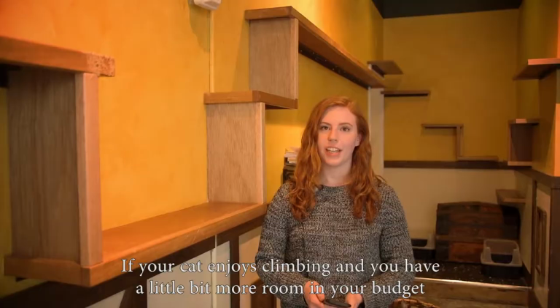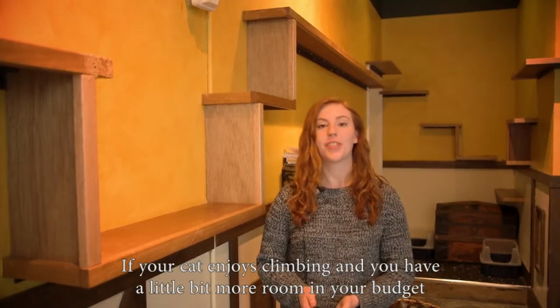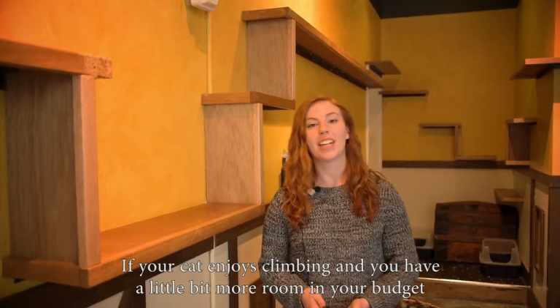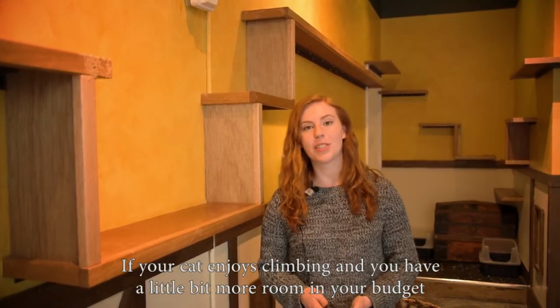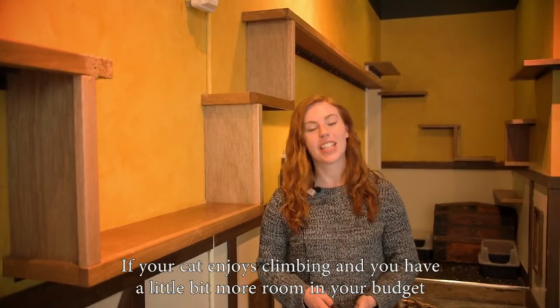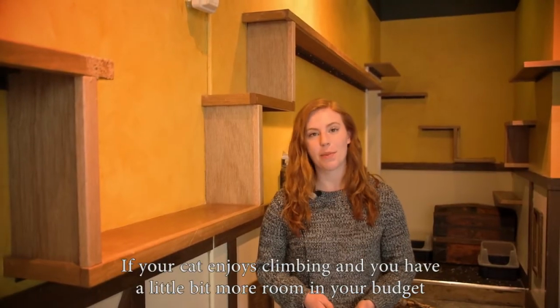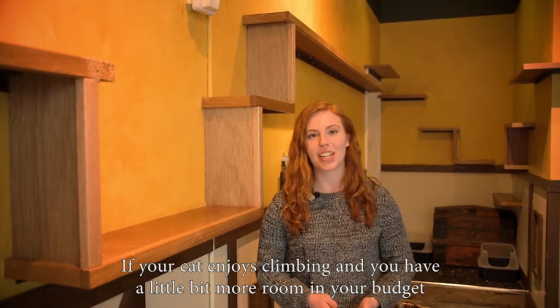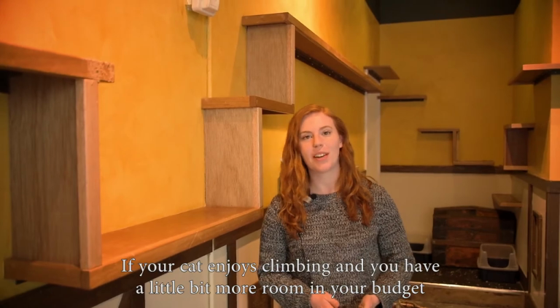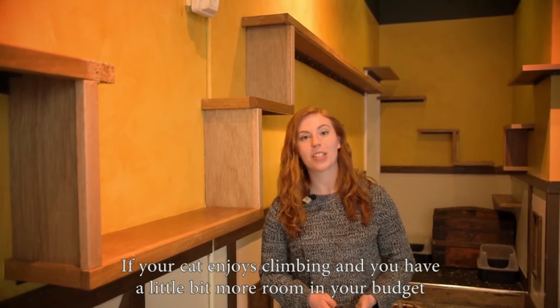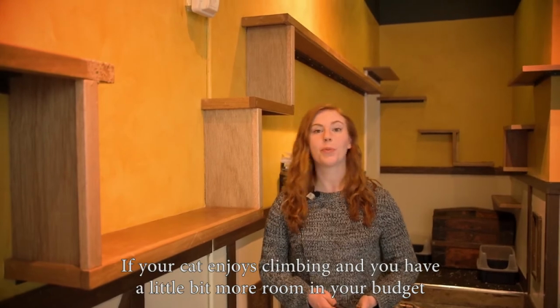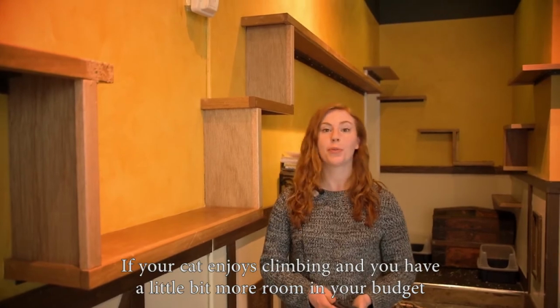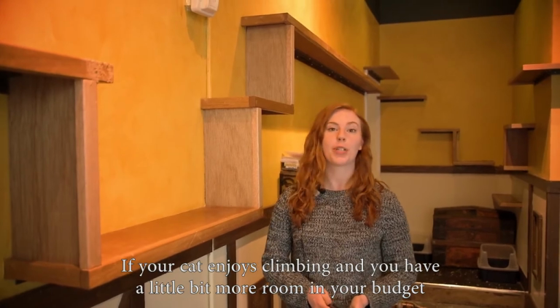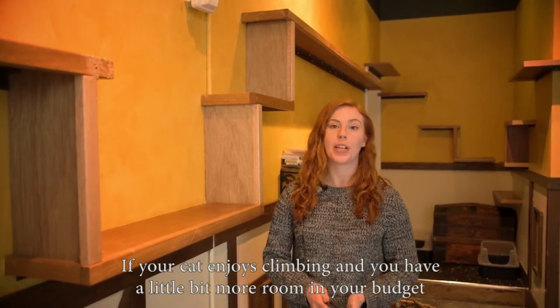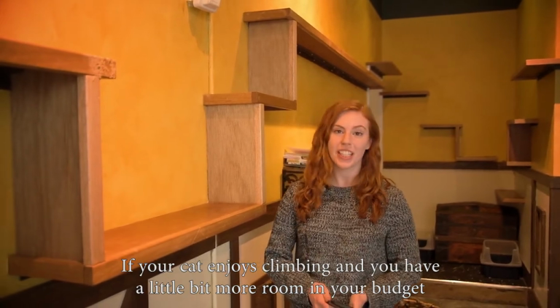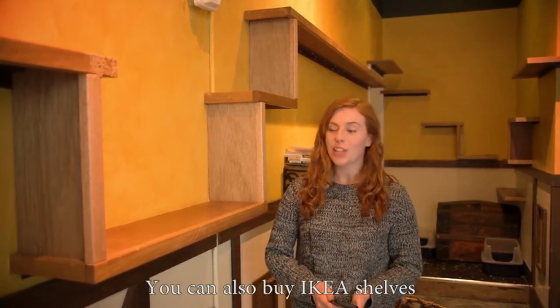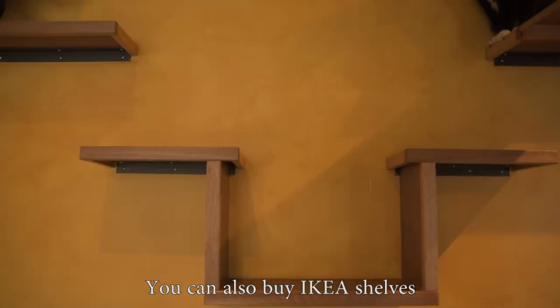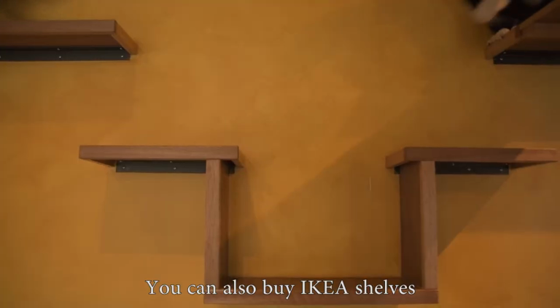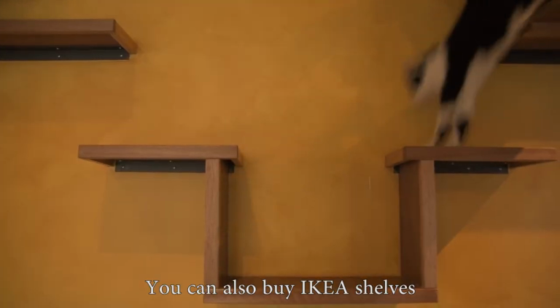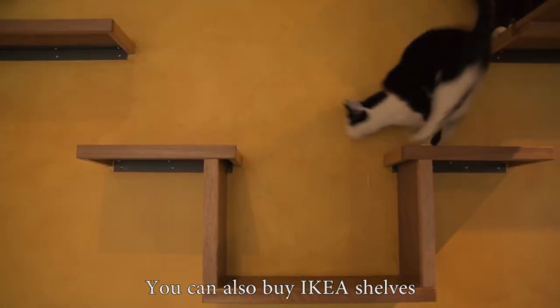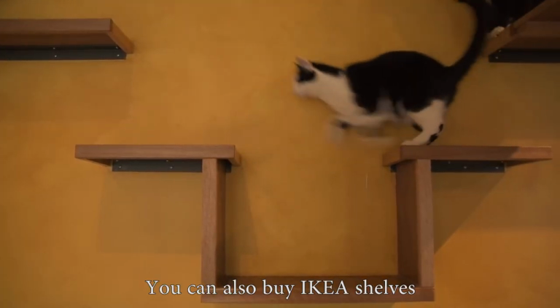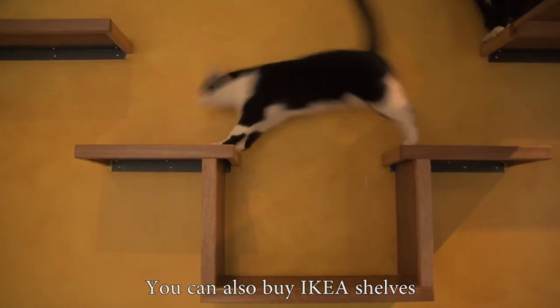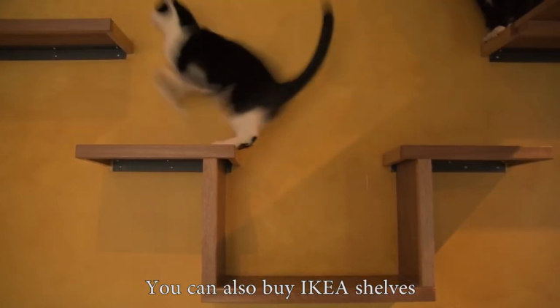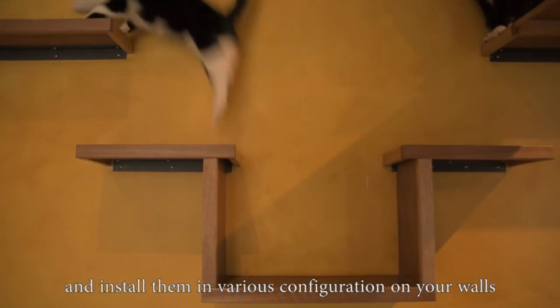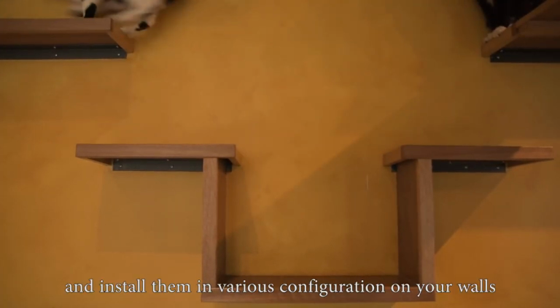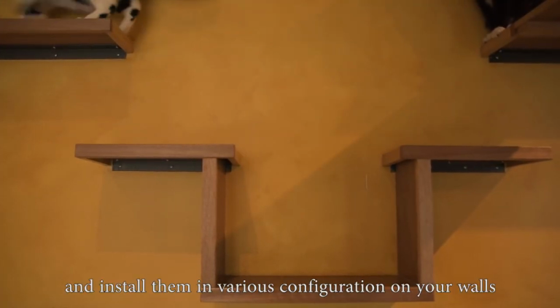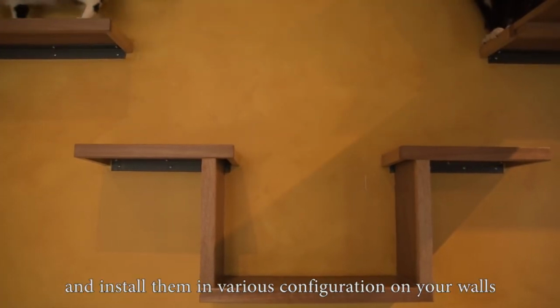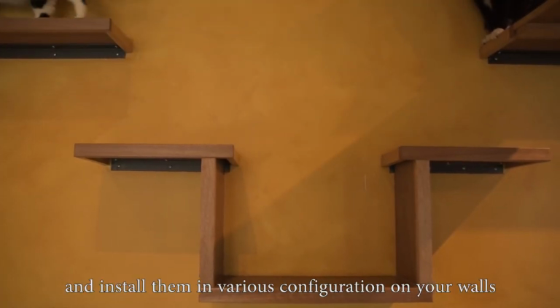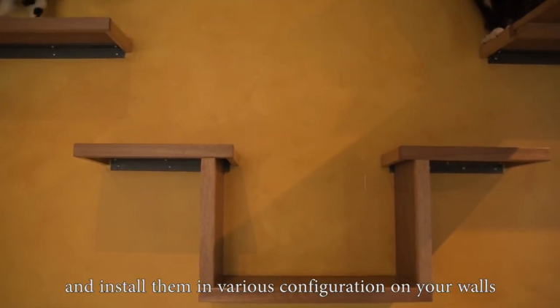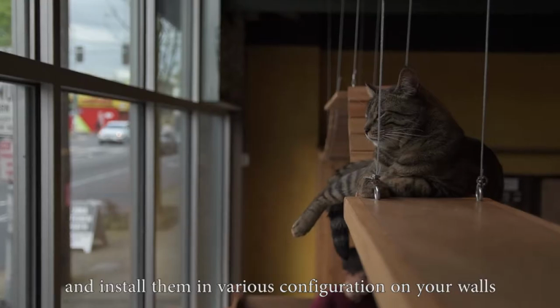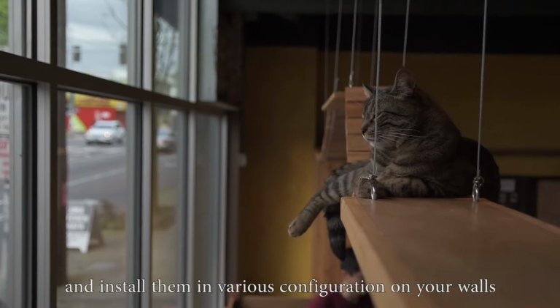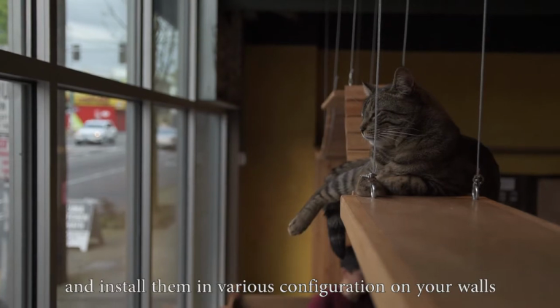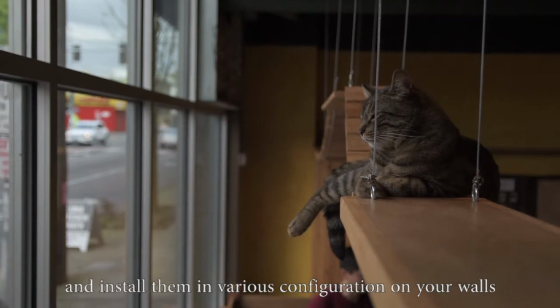If your cat enjoys climbing and you have a little bit more room in your budget, you can also buy IKEA shelves and install them in various configurations on your walls.